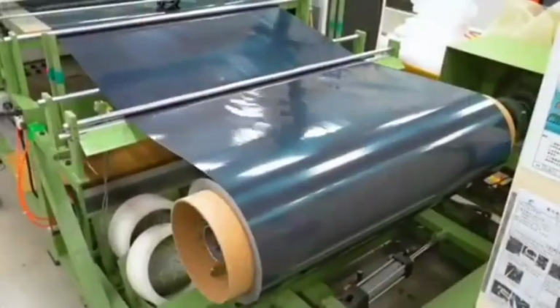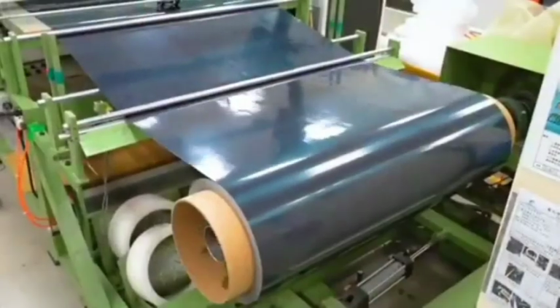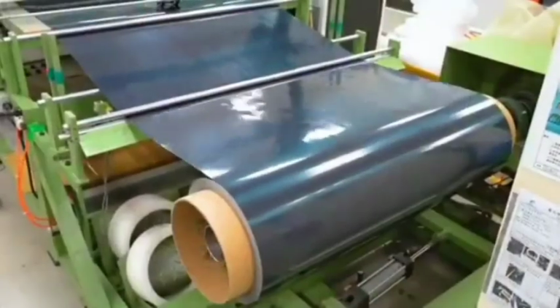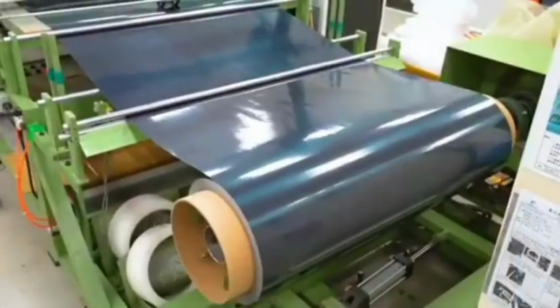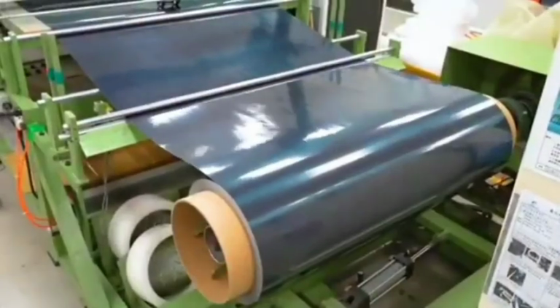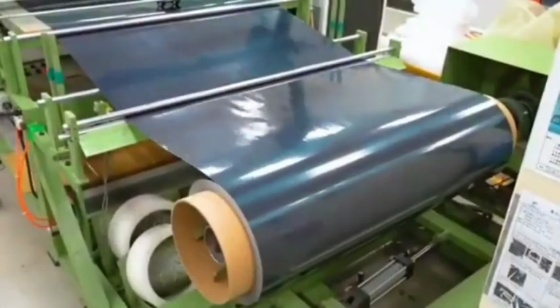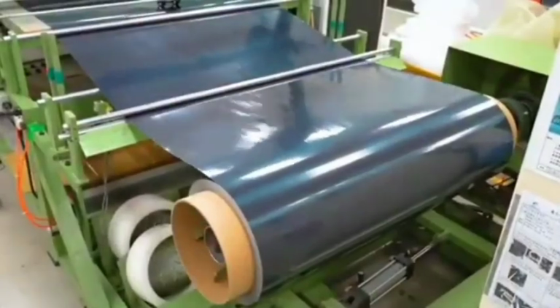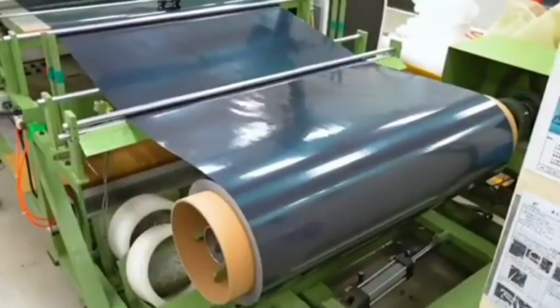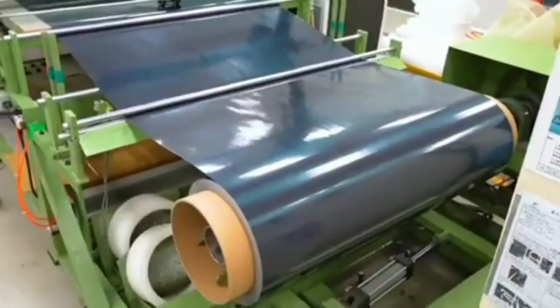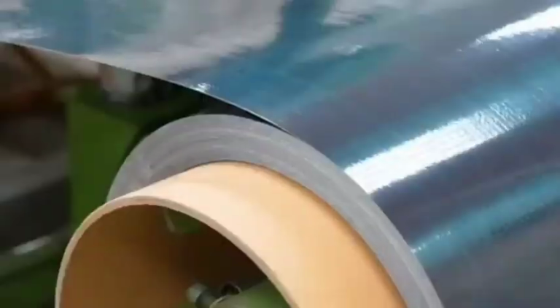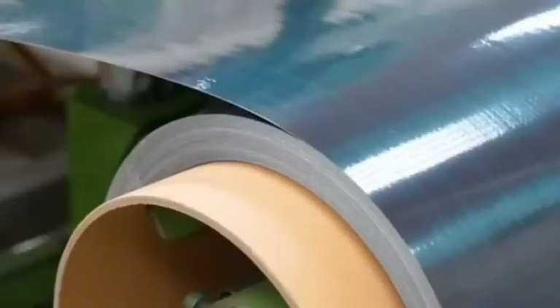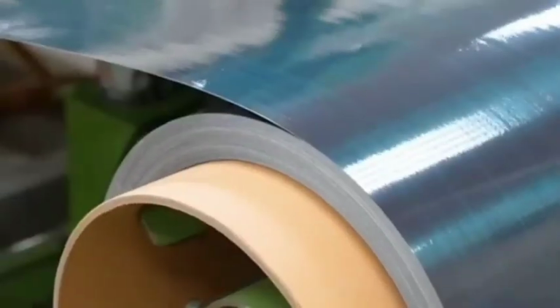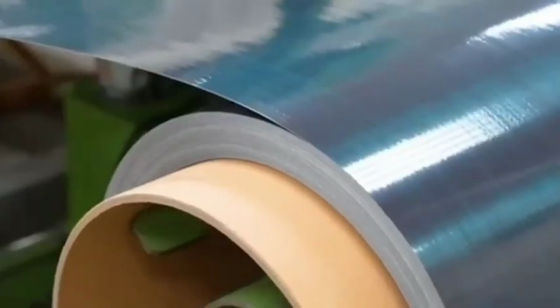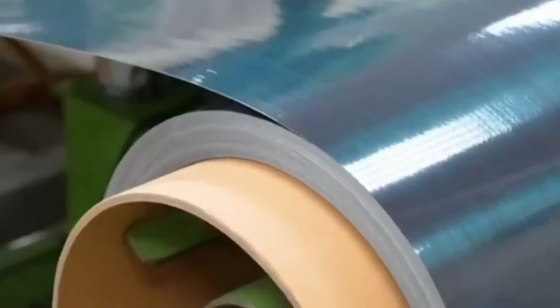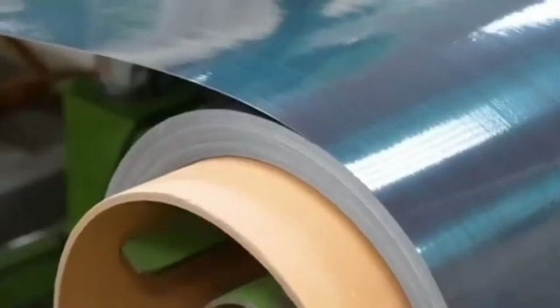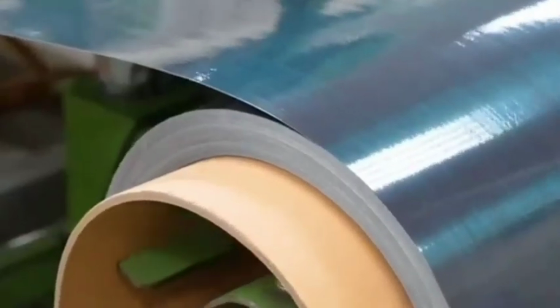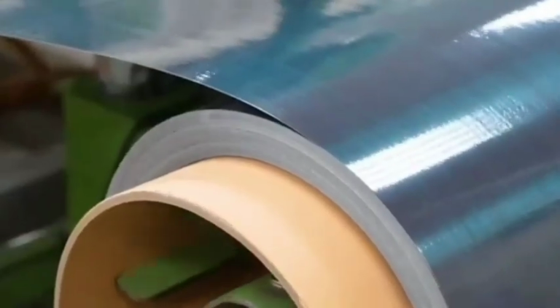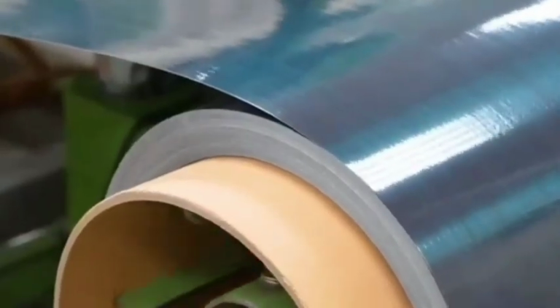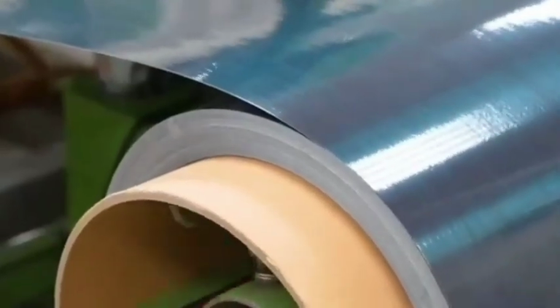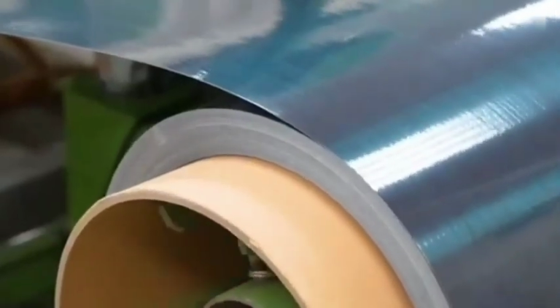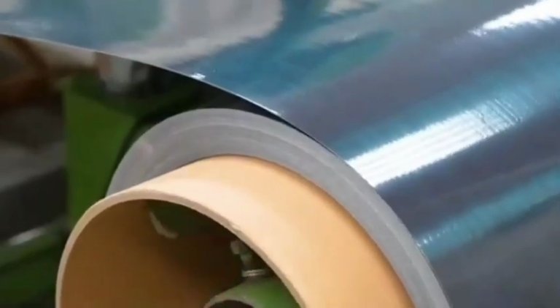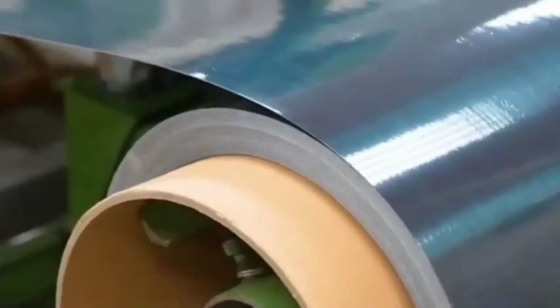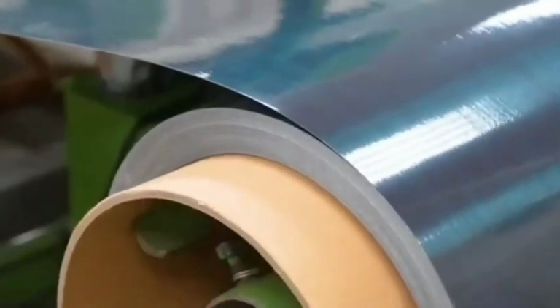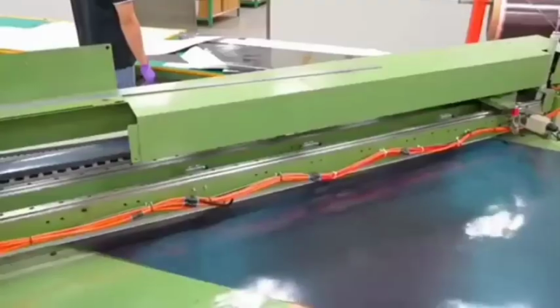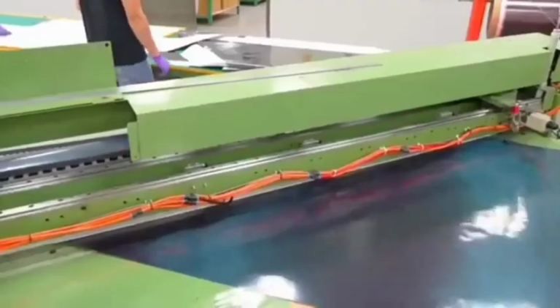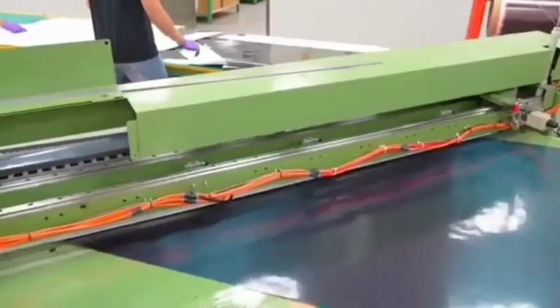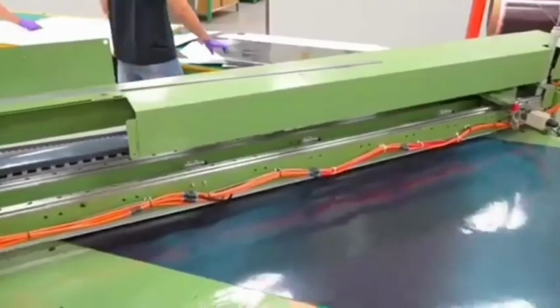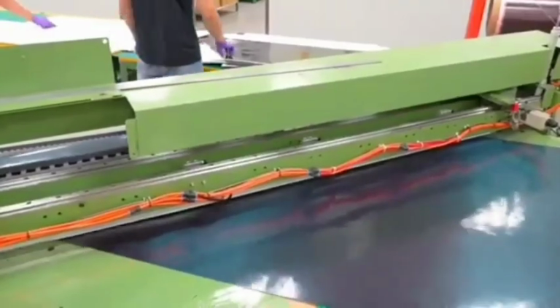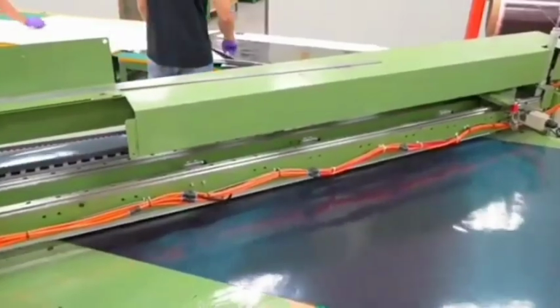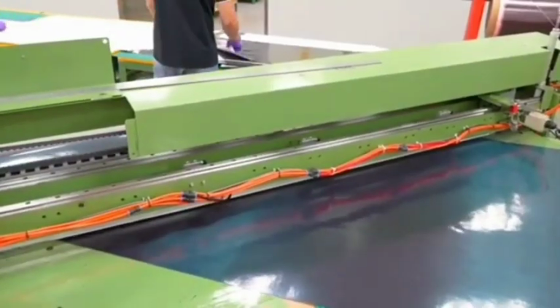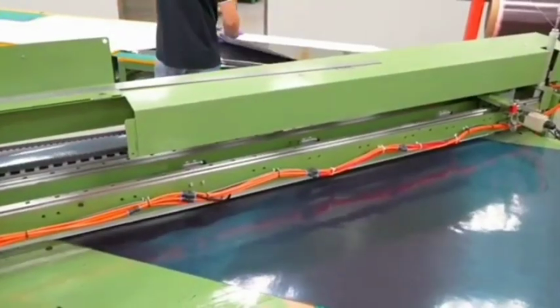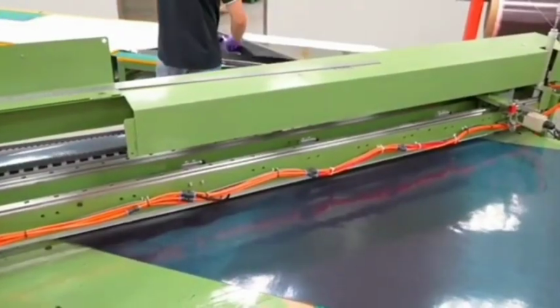Nine: packaging and distribution. The spokes are bundled, labeled, and shipped to manufacturers or end users for wheel assembly.